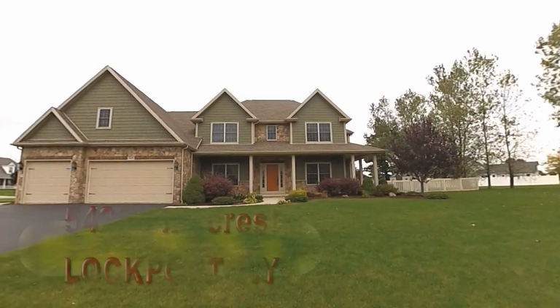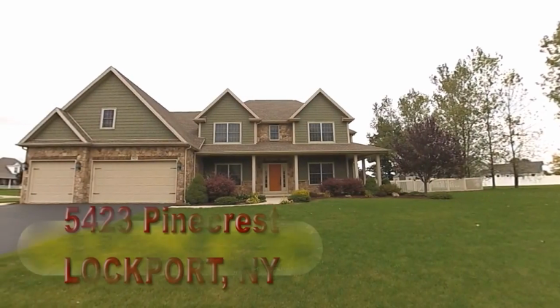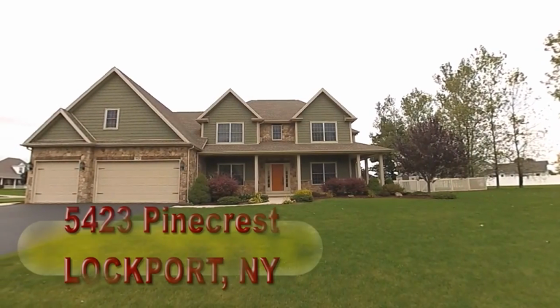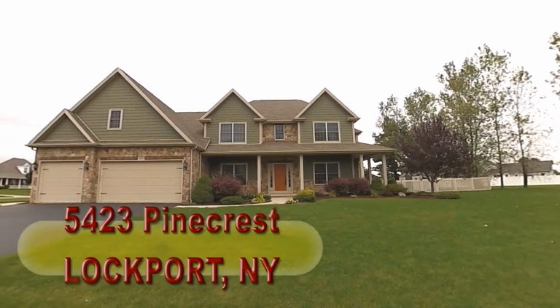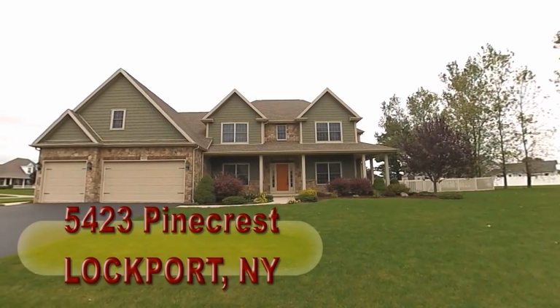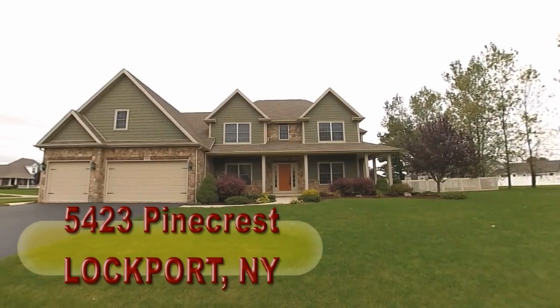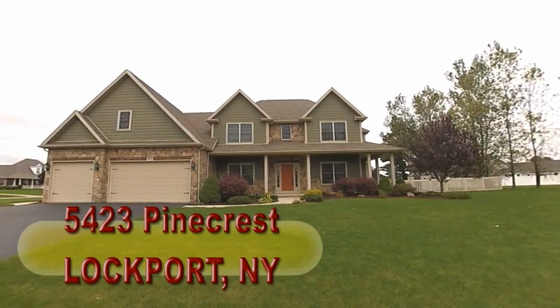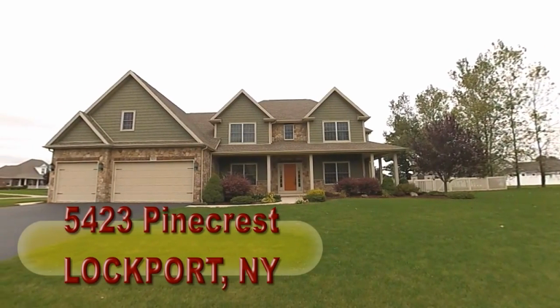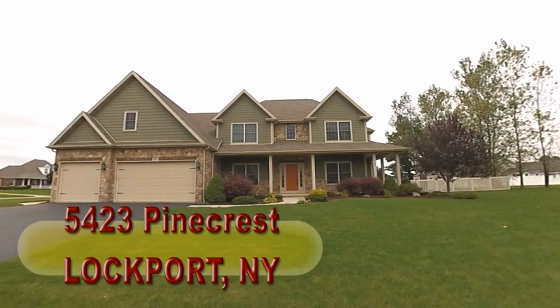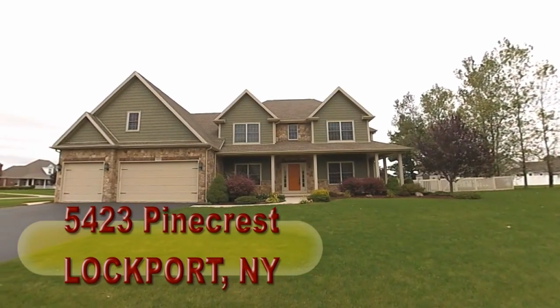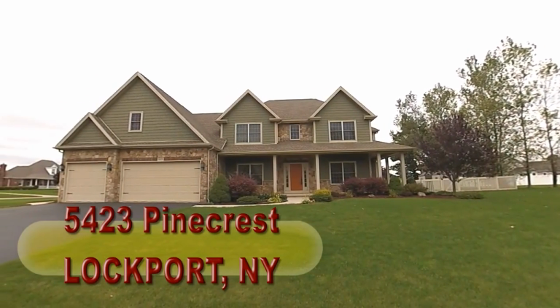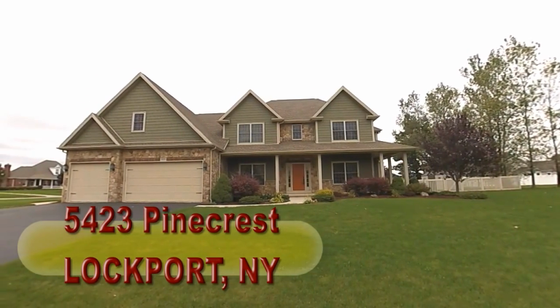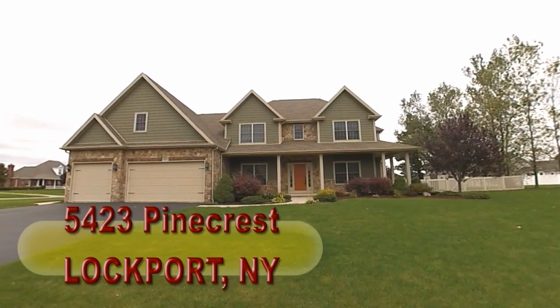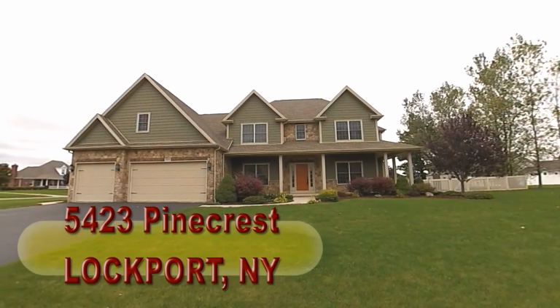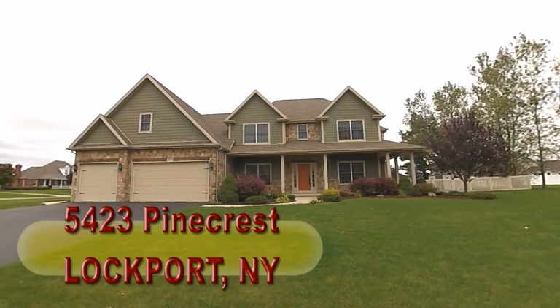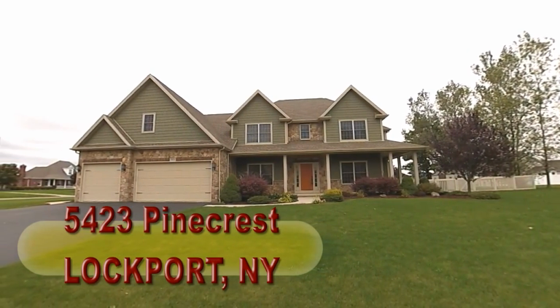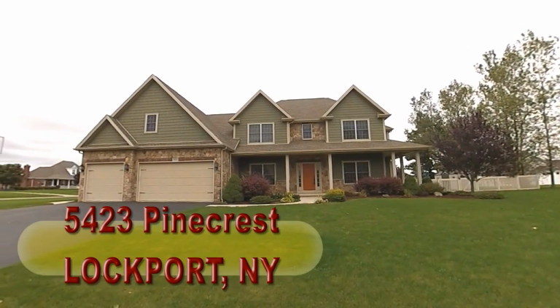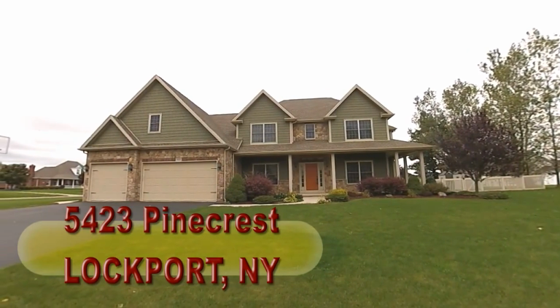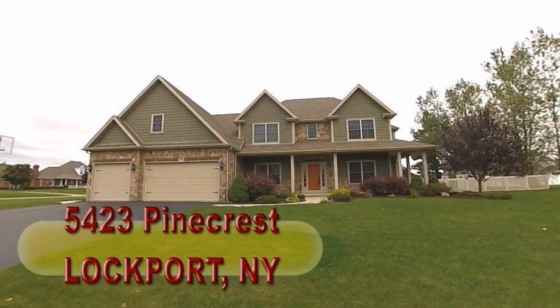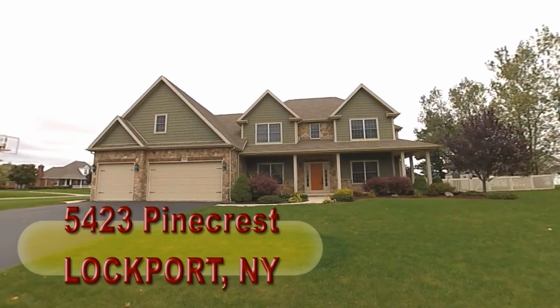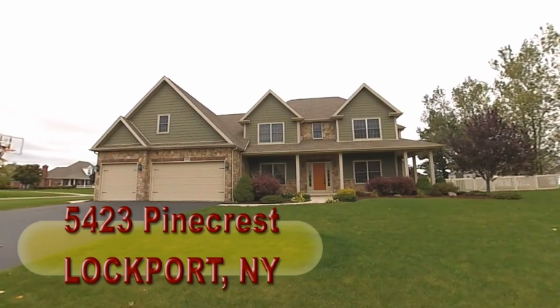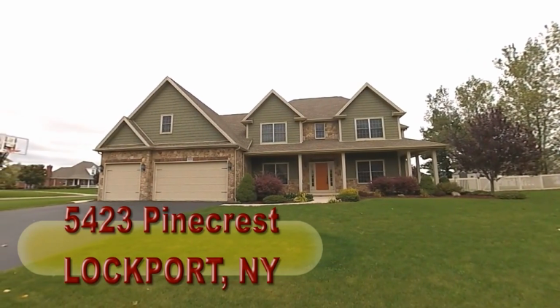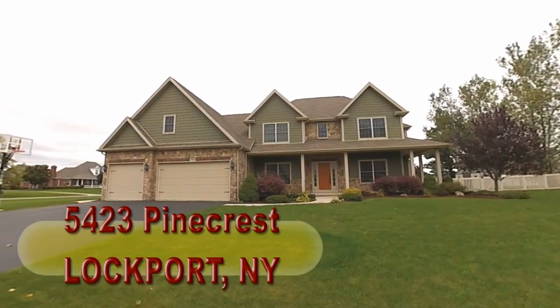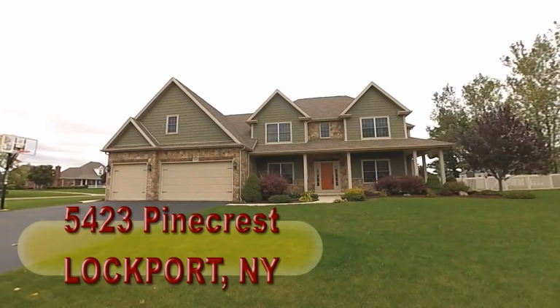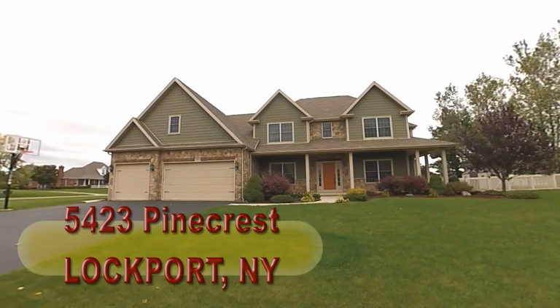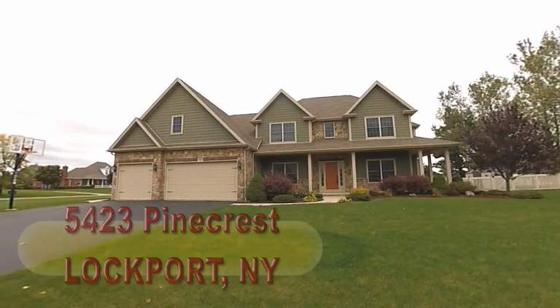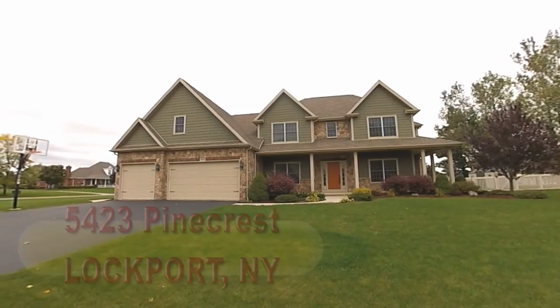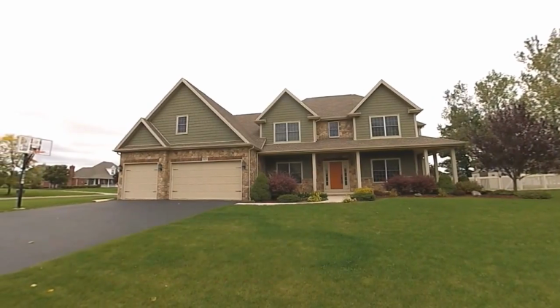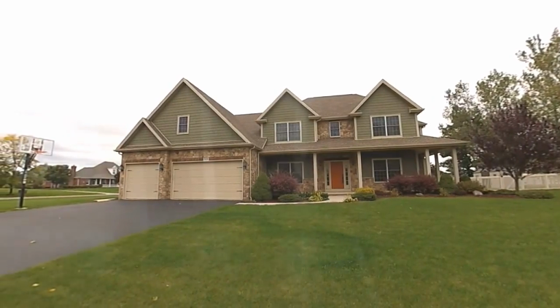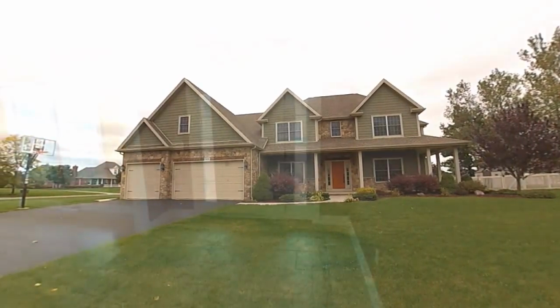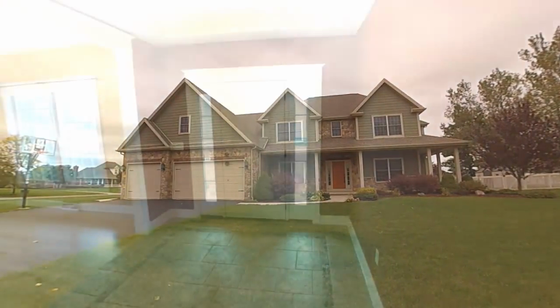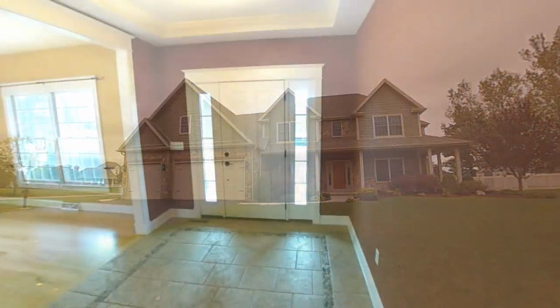5423 Pinecrest, Lockport, New York. Four bedrooms, two and a half baths.